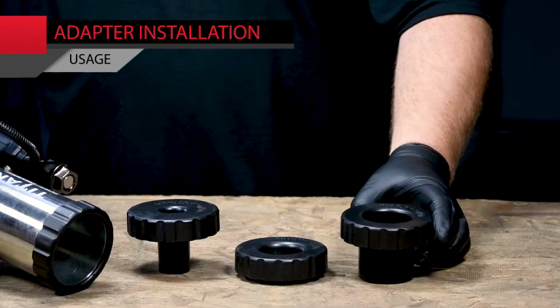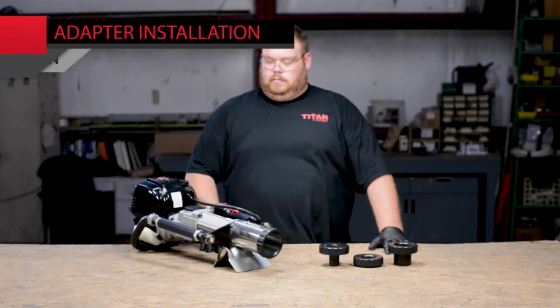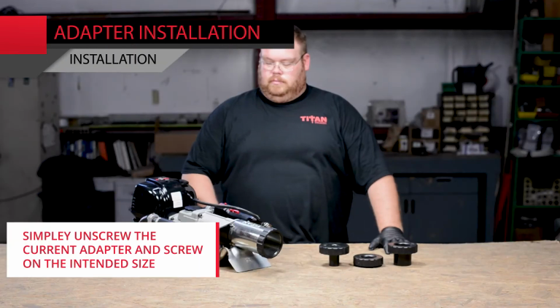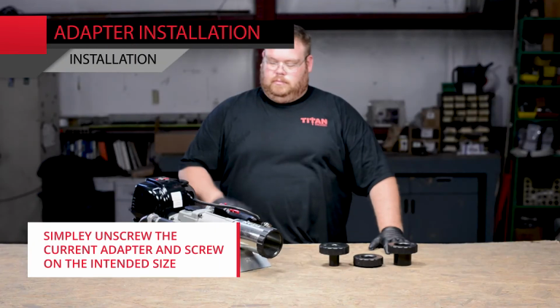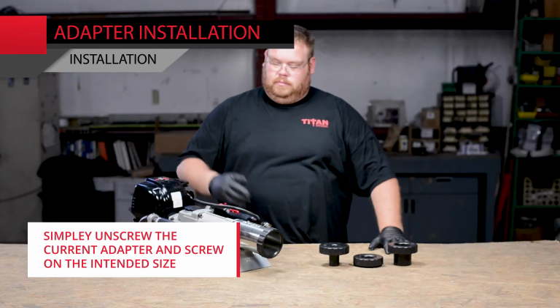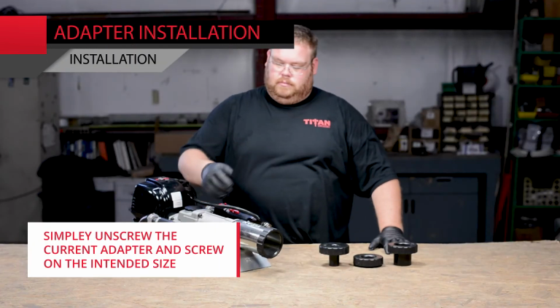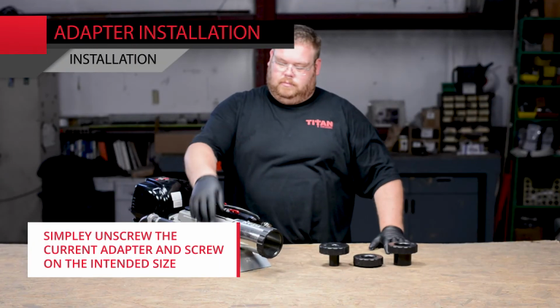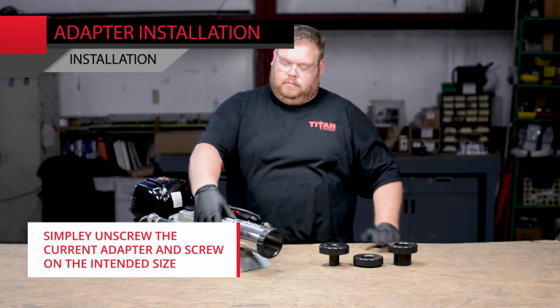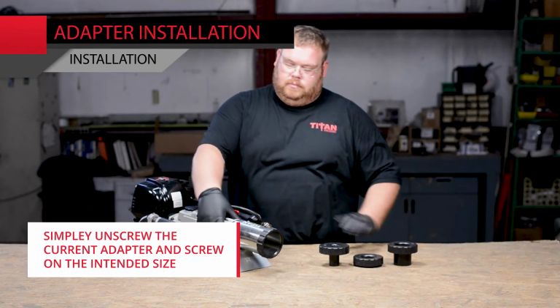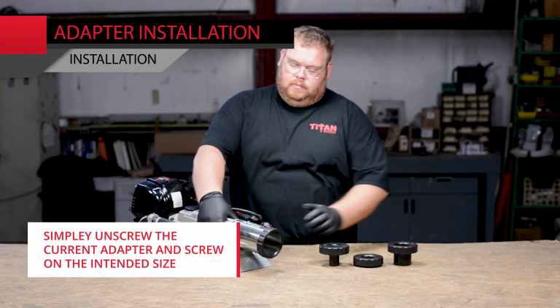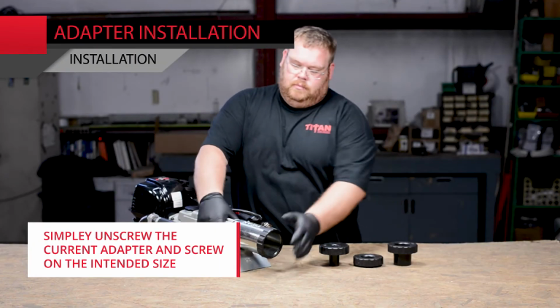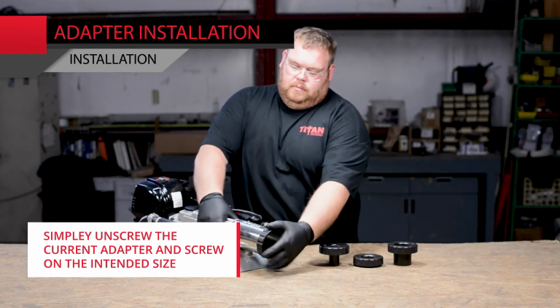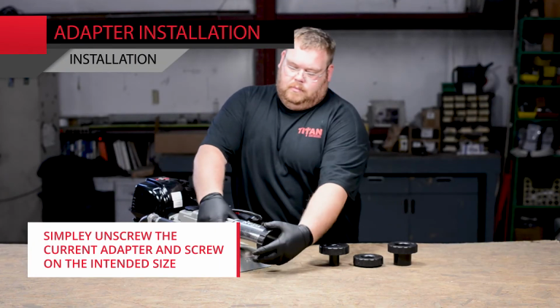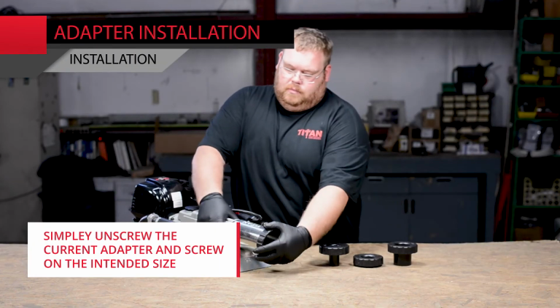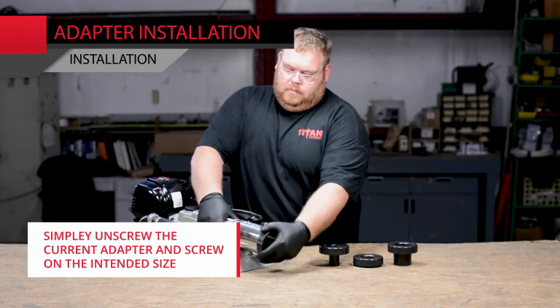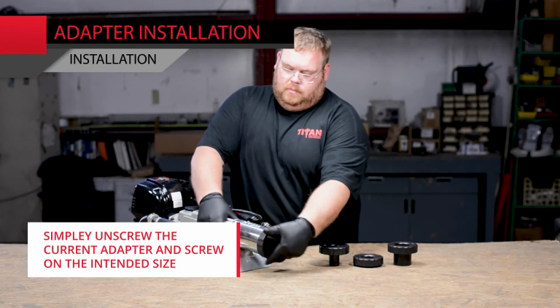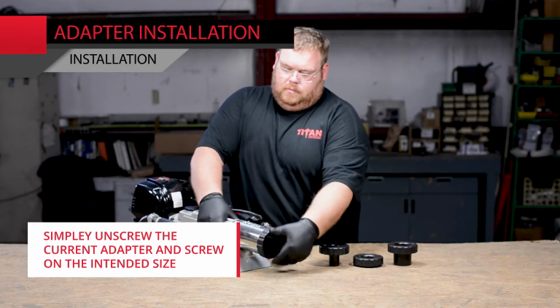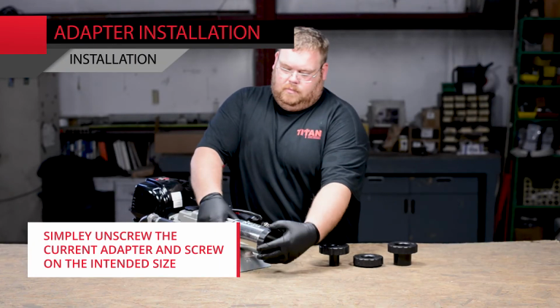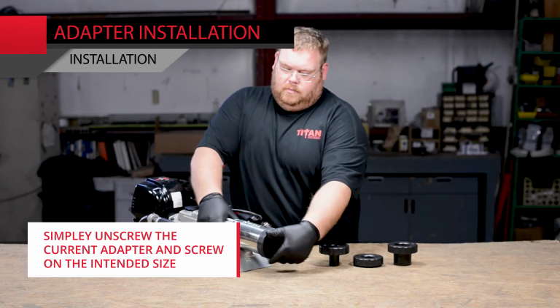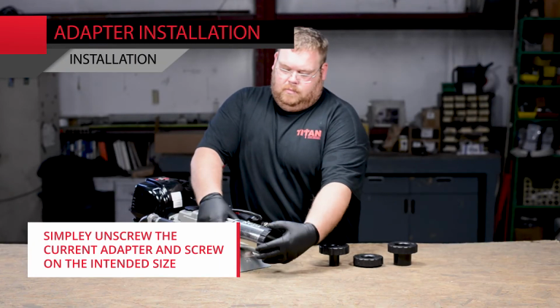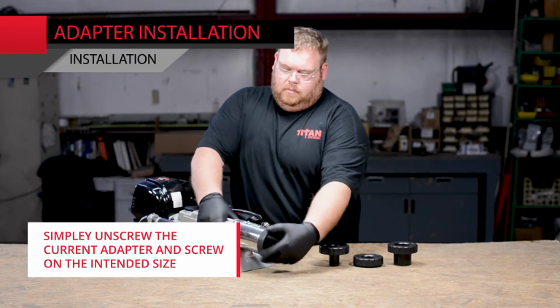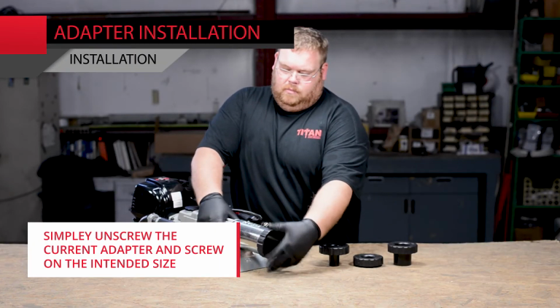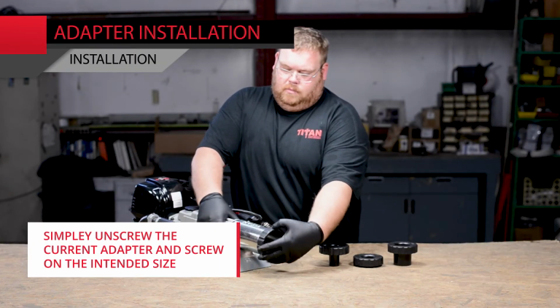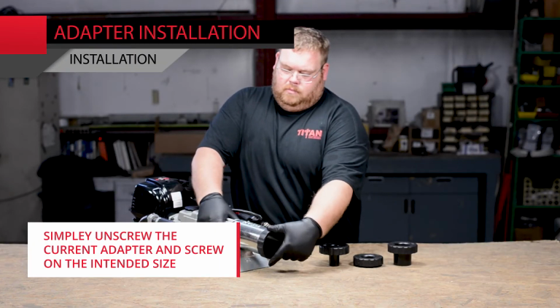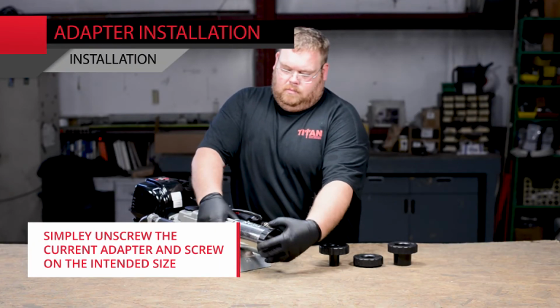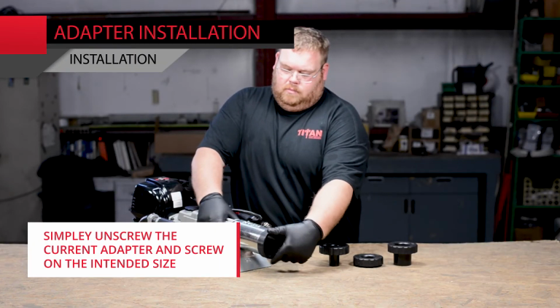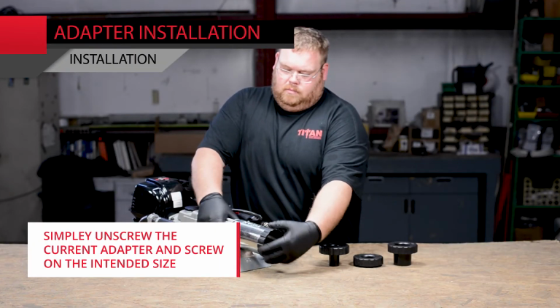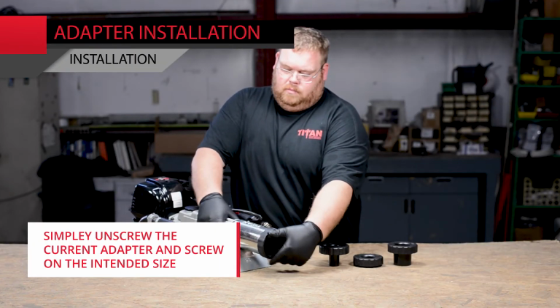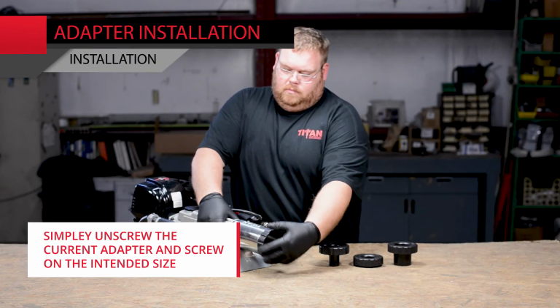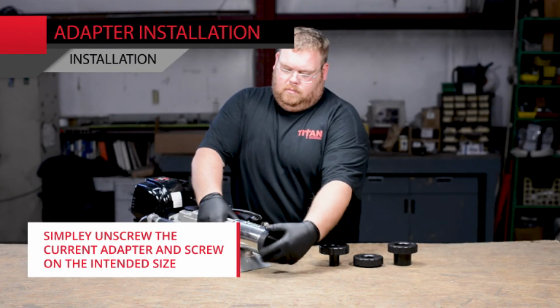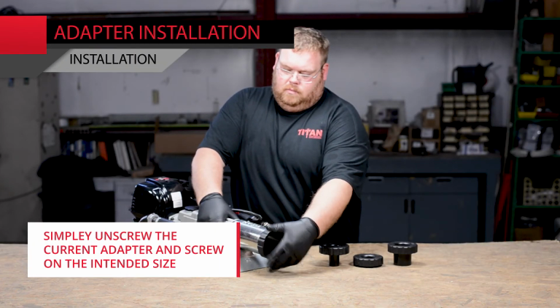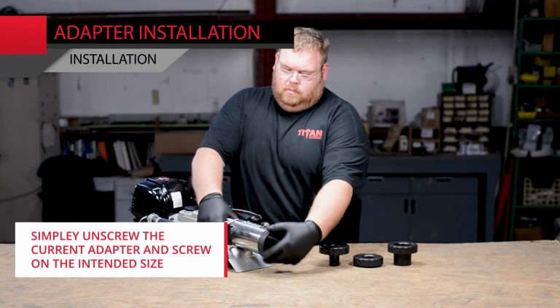To install the adapters, simply unscrew the current adapter and screw on the intended size.